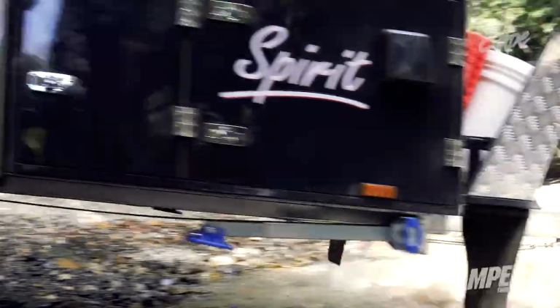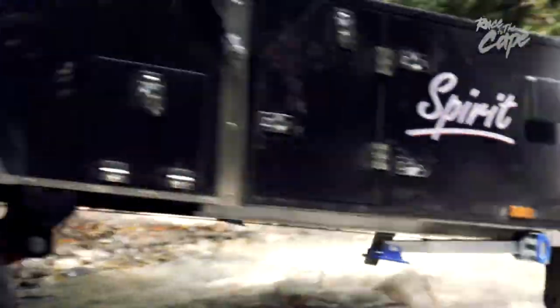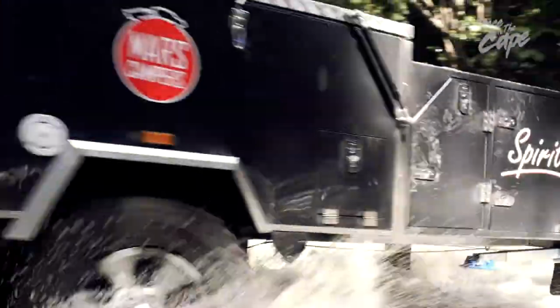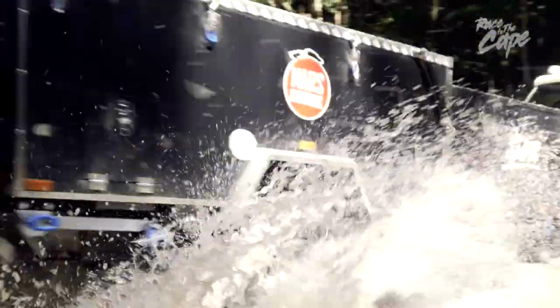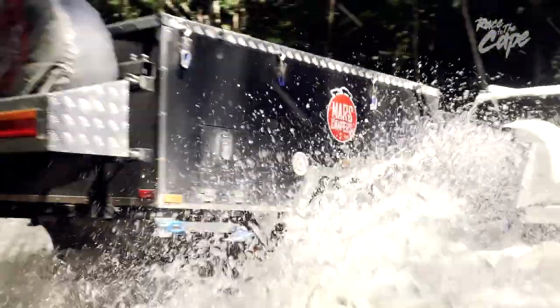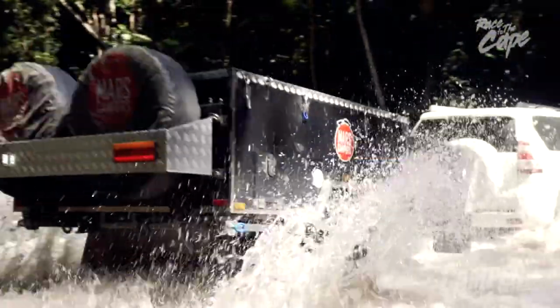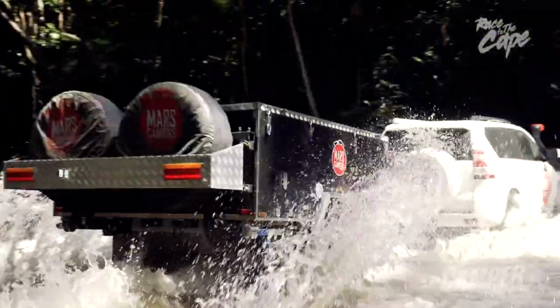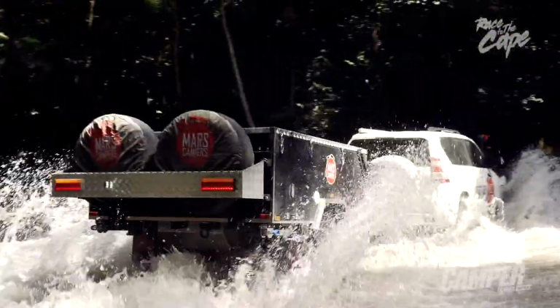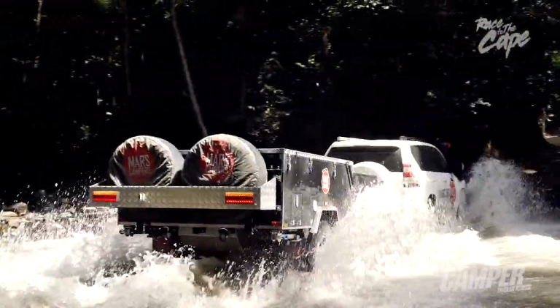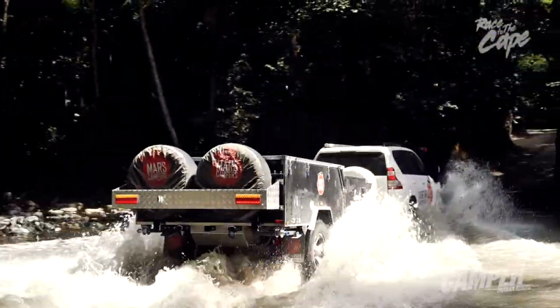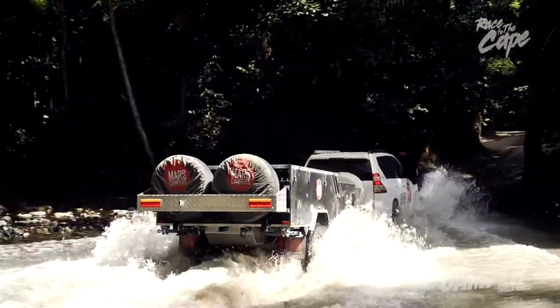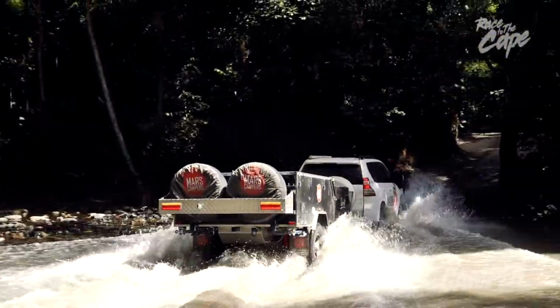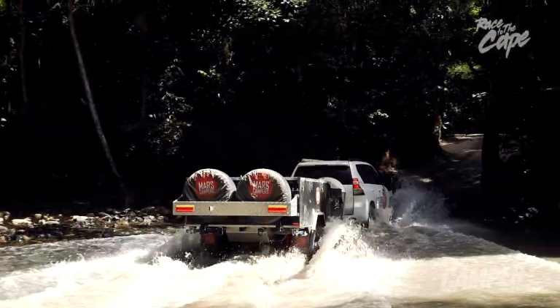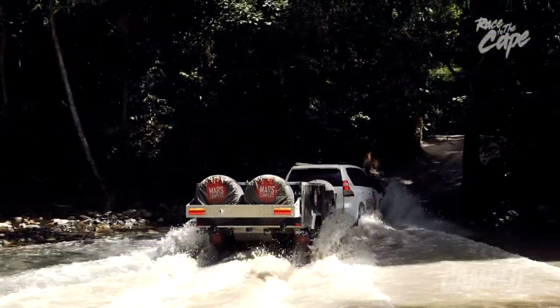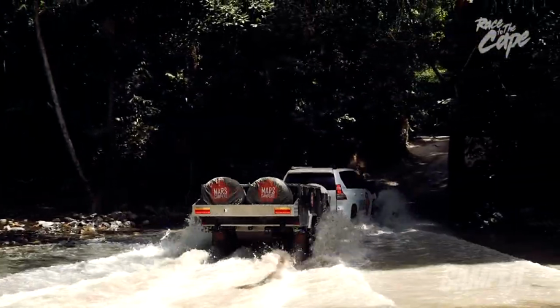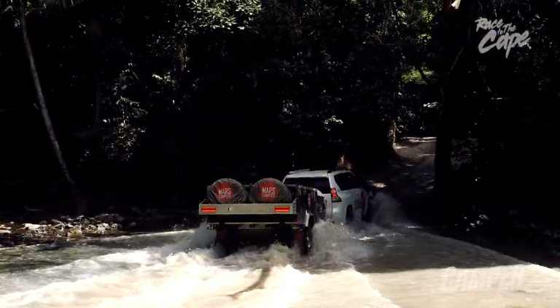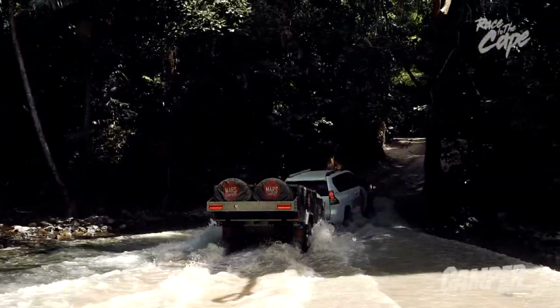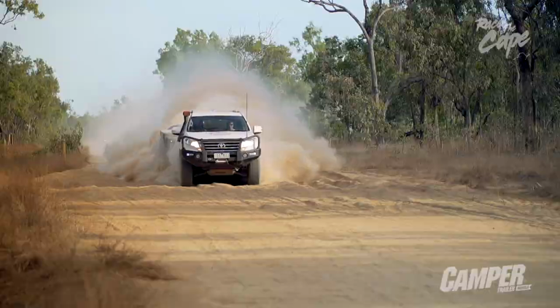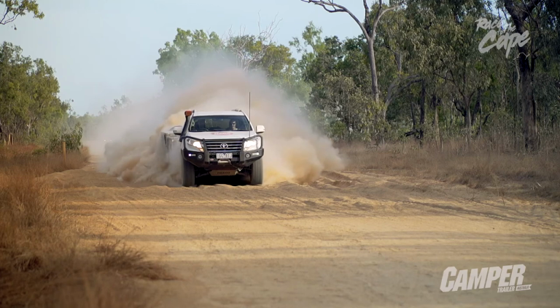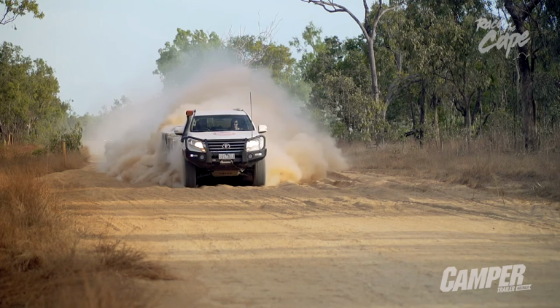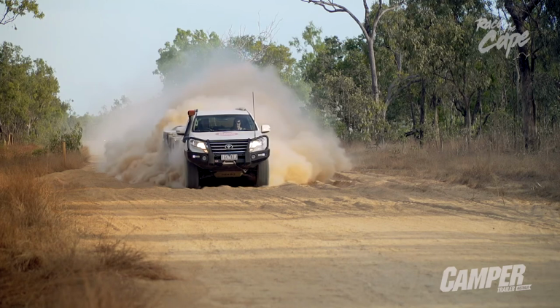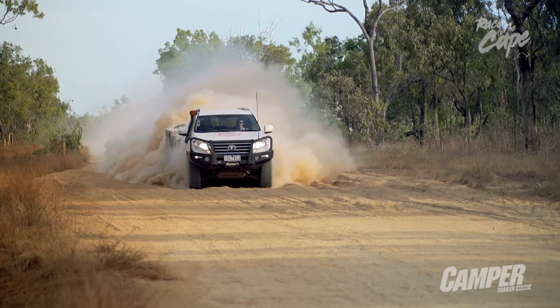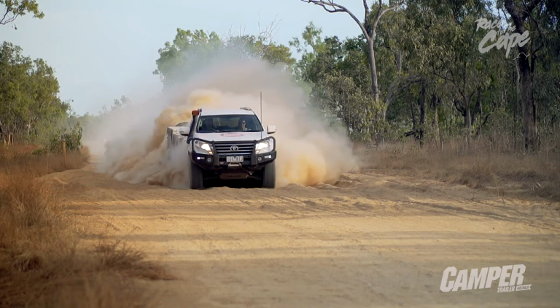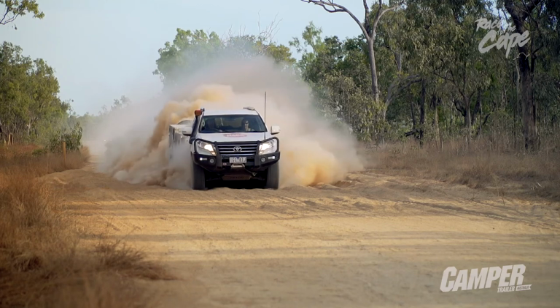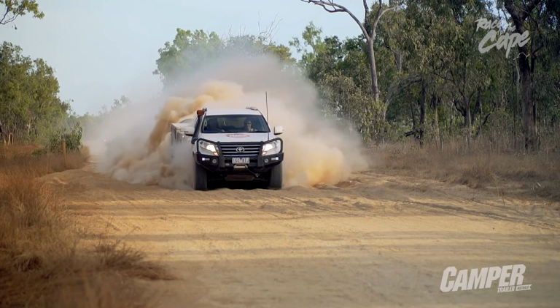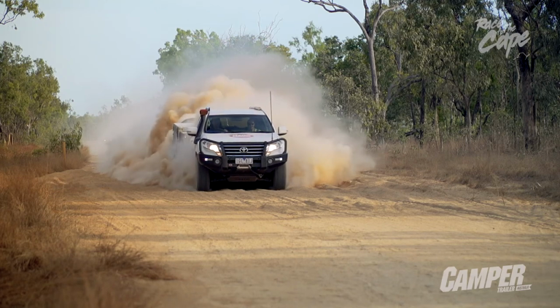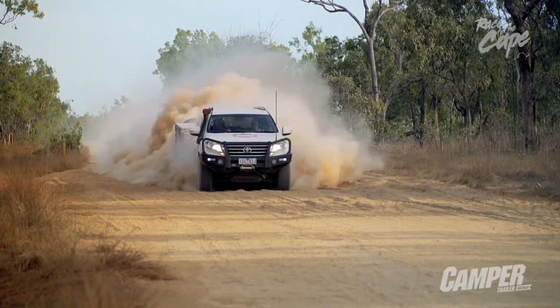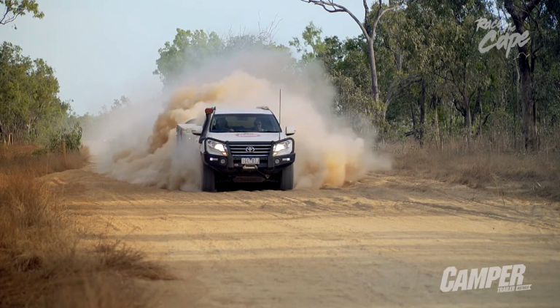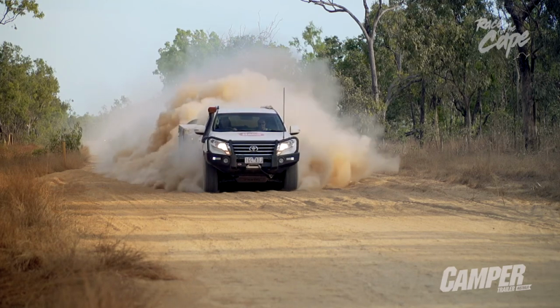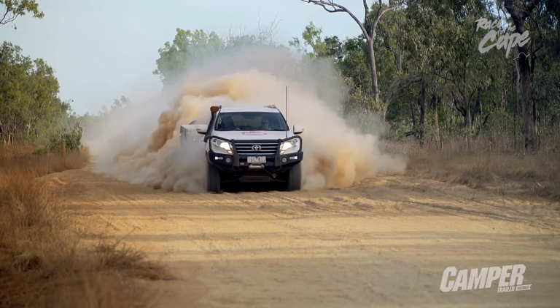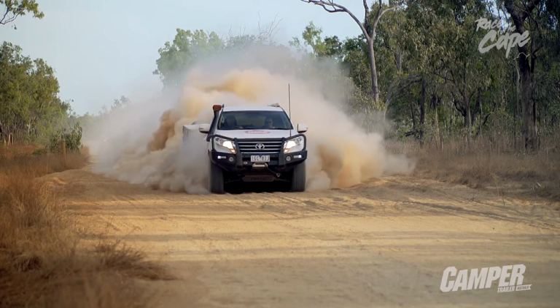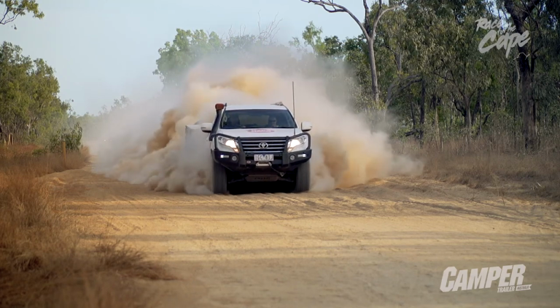Over the better part of a month, we beat it, bashed it, submerged it, then piled in more bulldust than we thought possible. A true torture test.